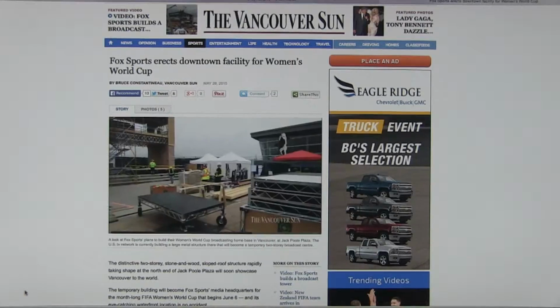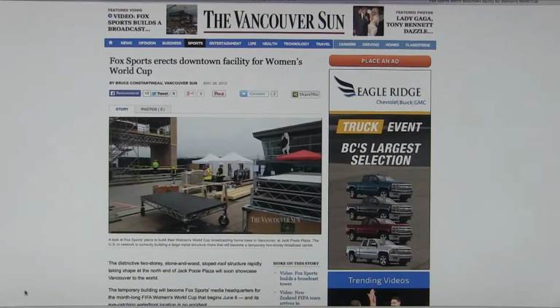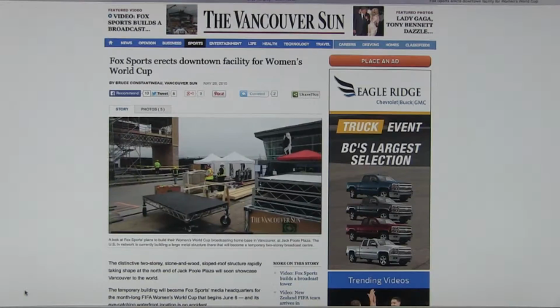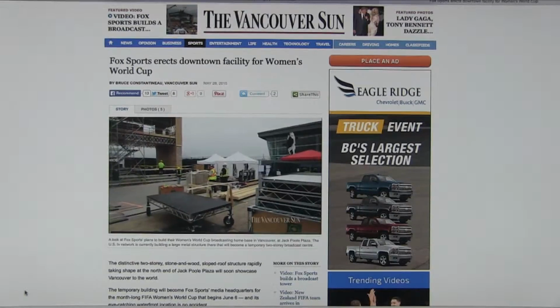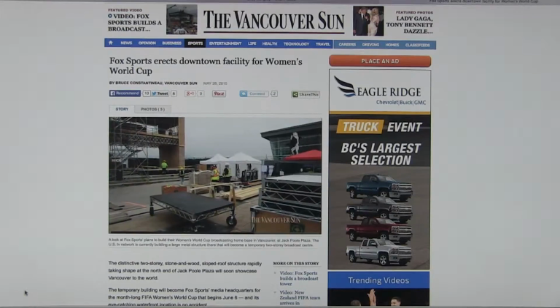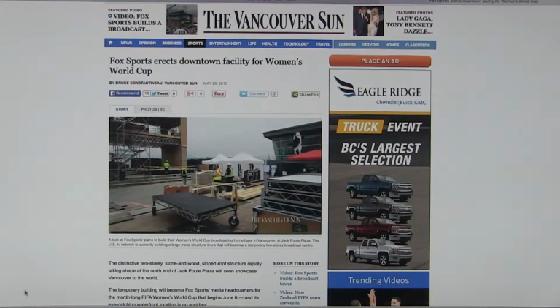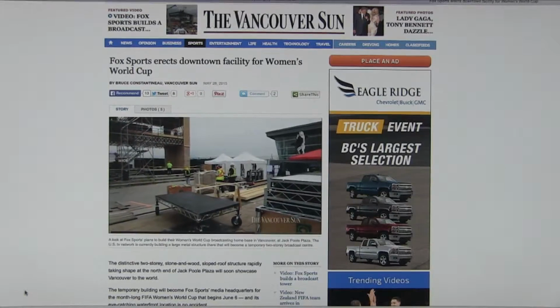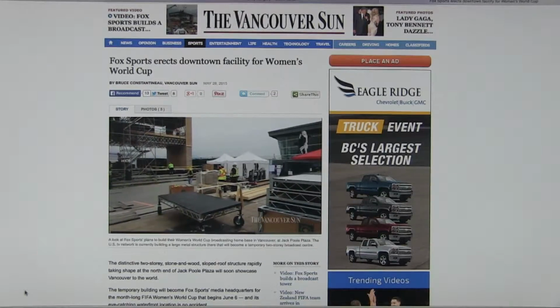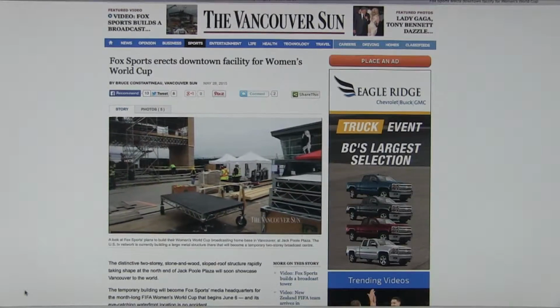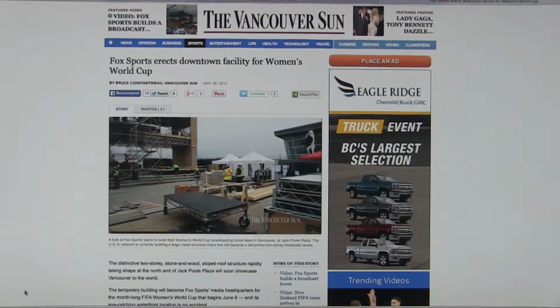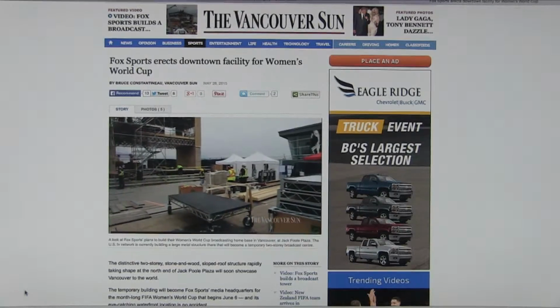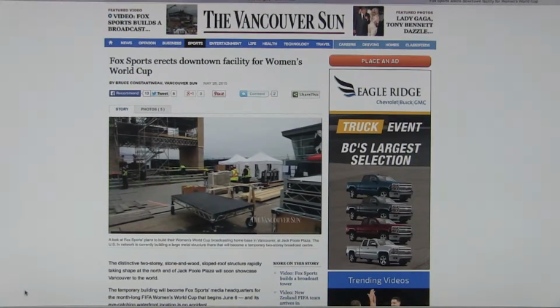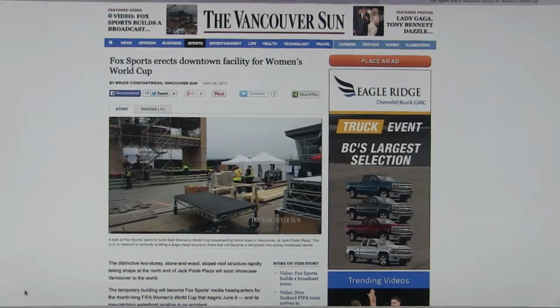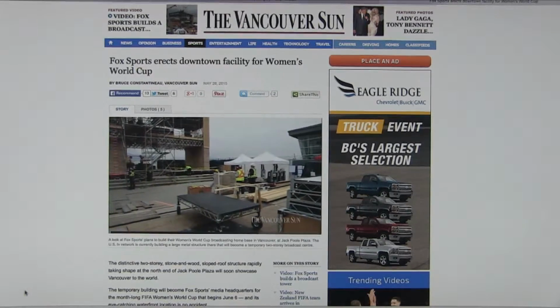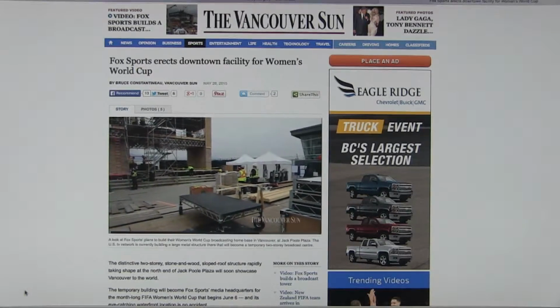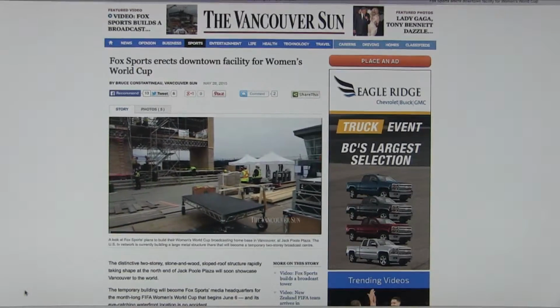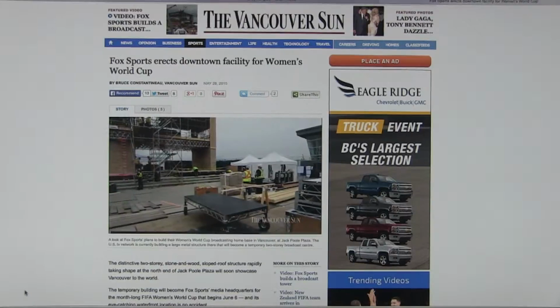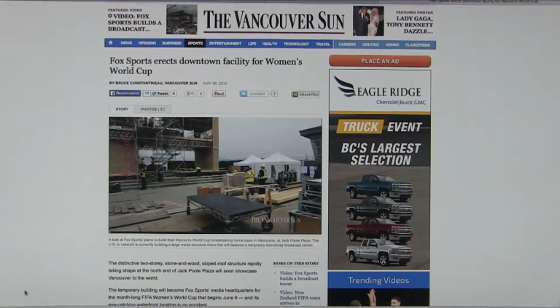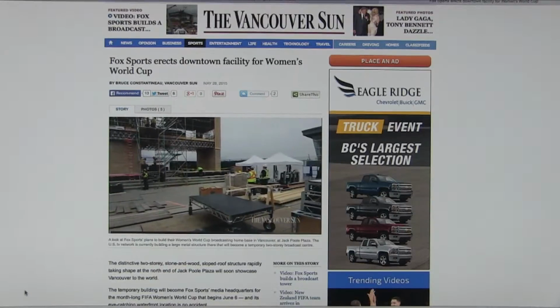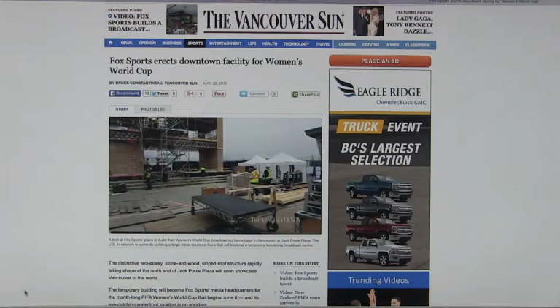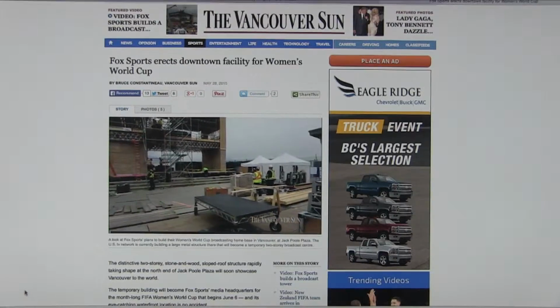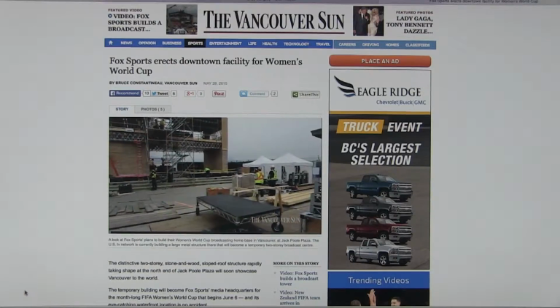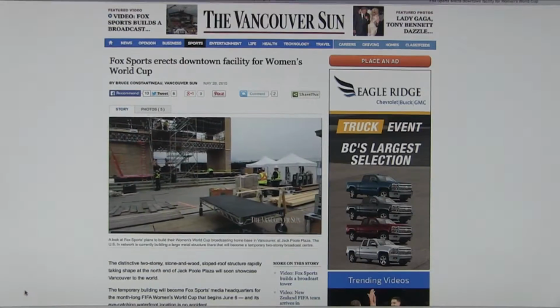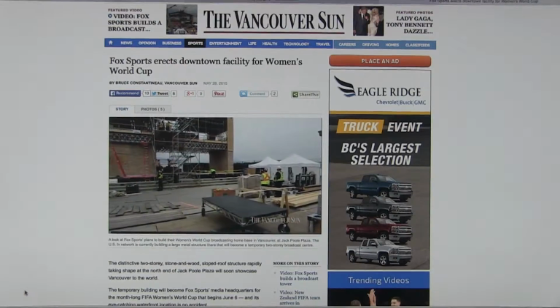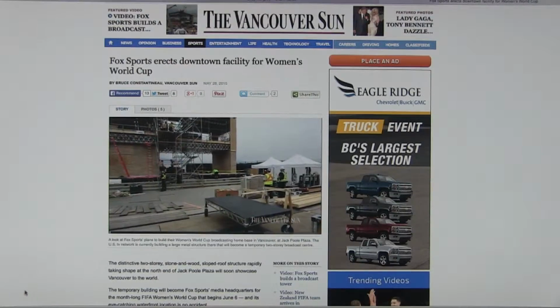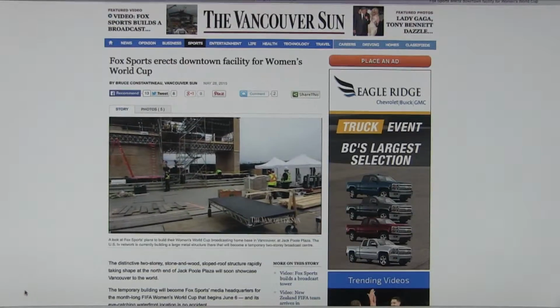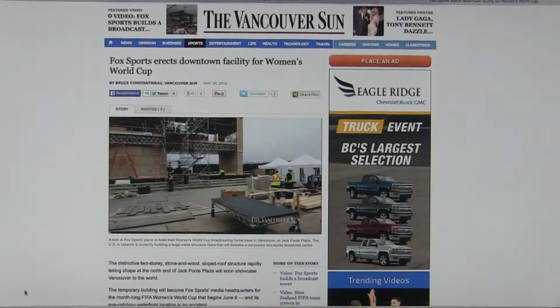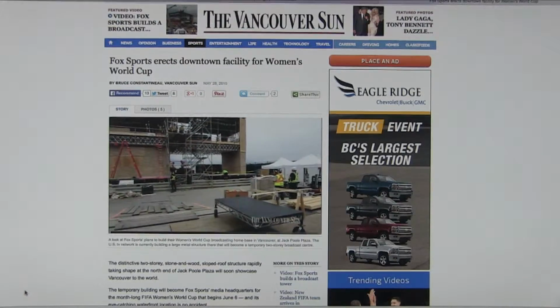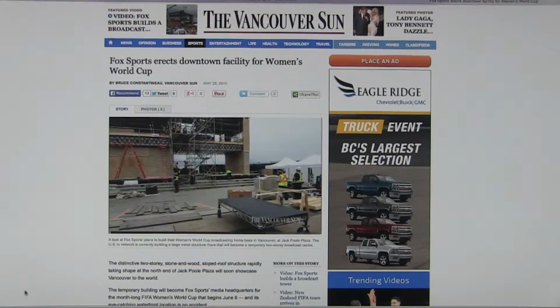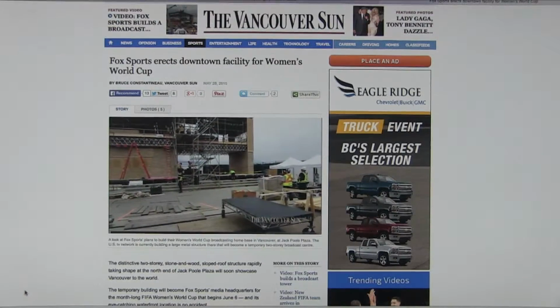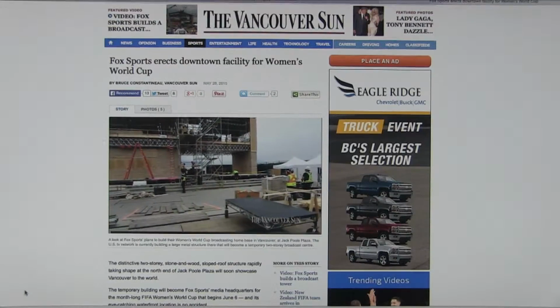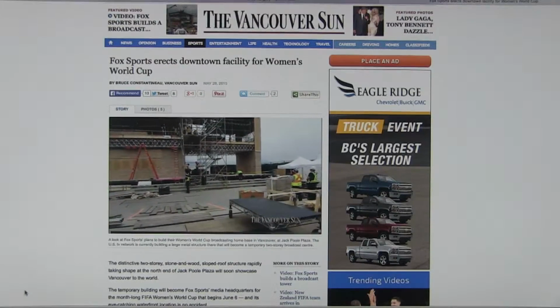Everything you see here is on eight feet. We have up to 75 people on site at any given time, and we're right on schedule.